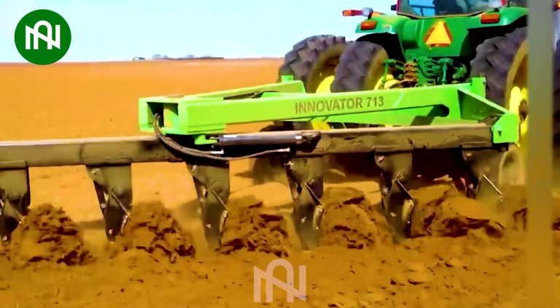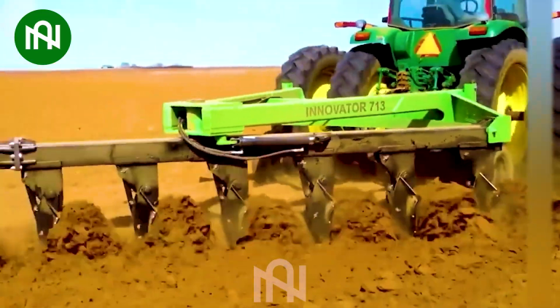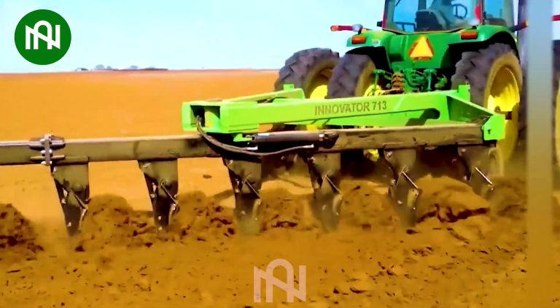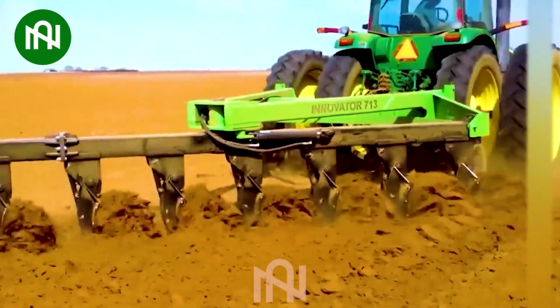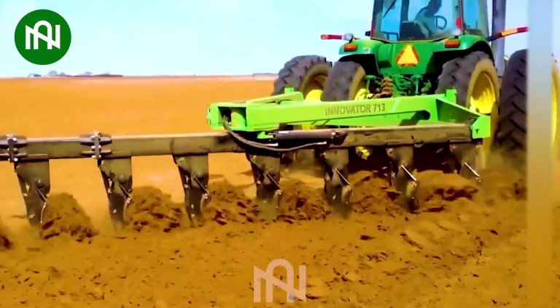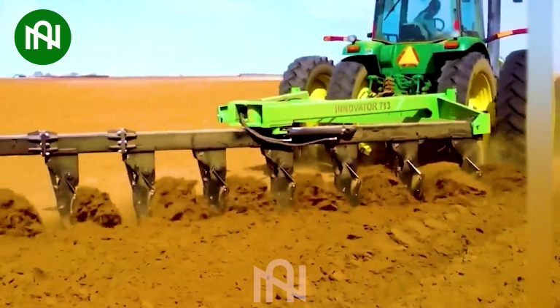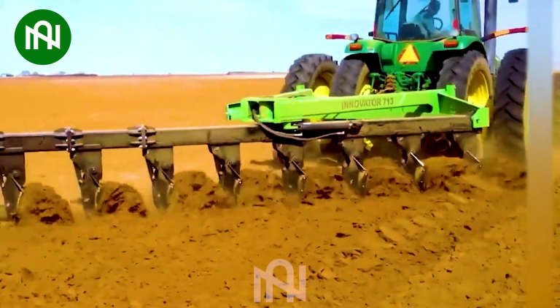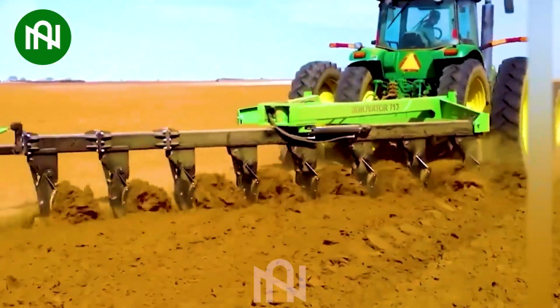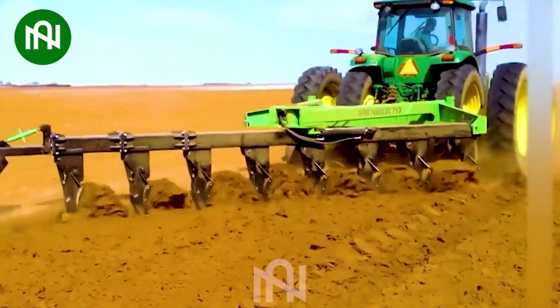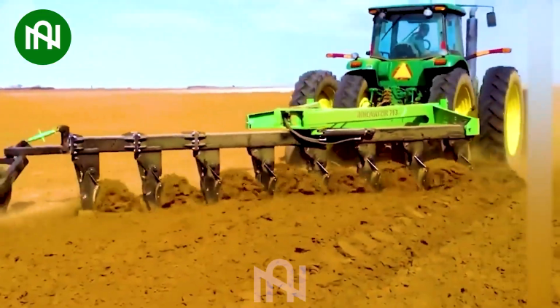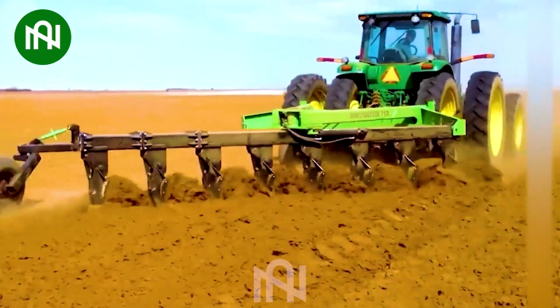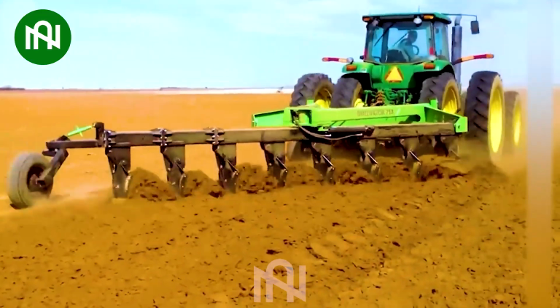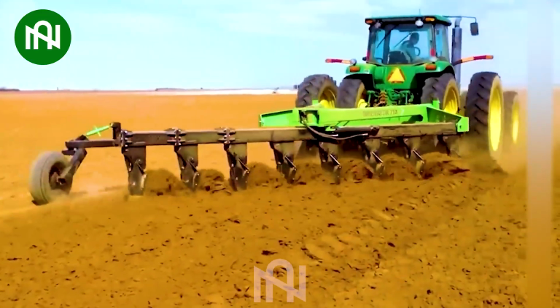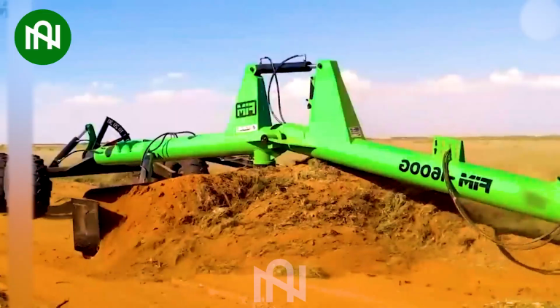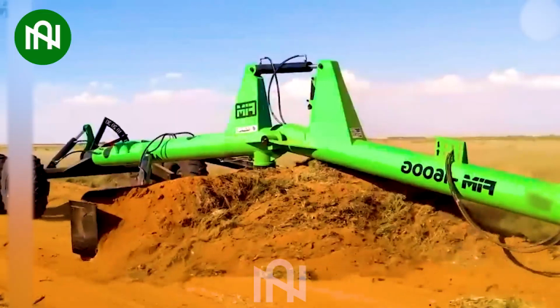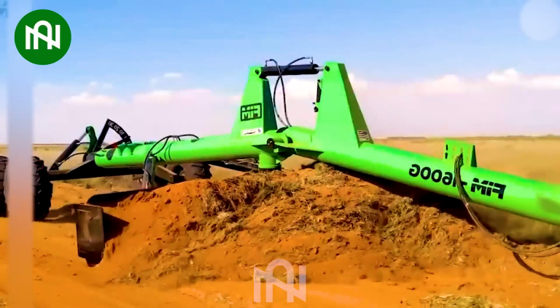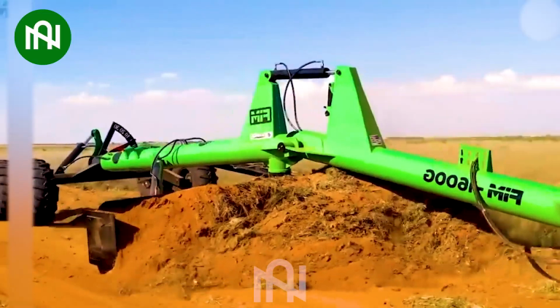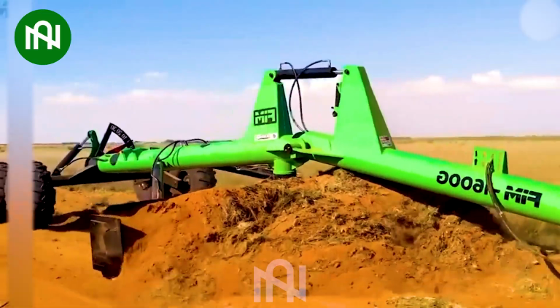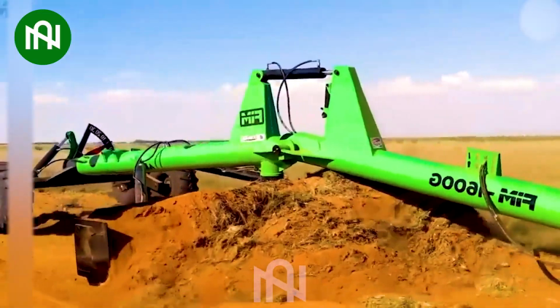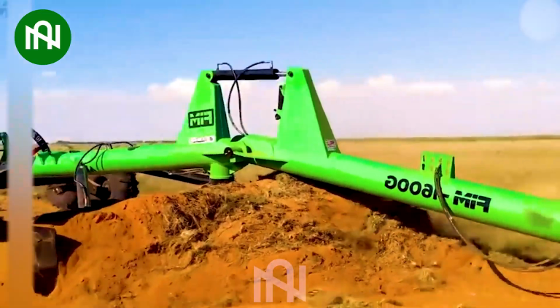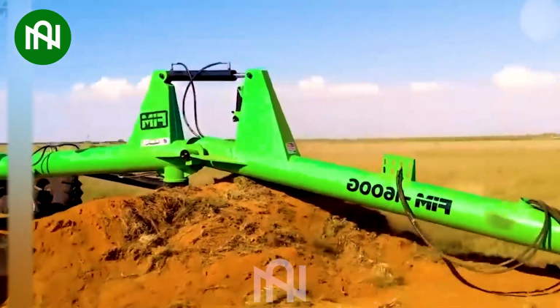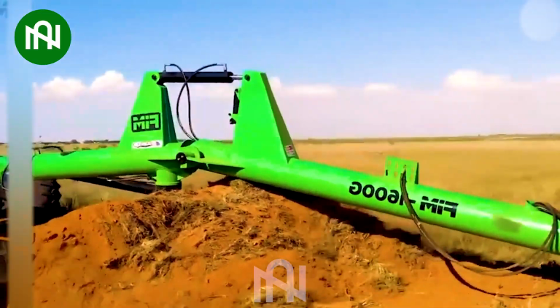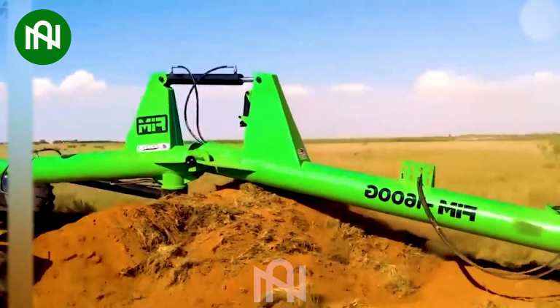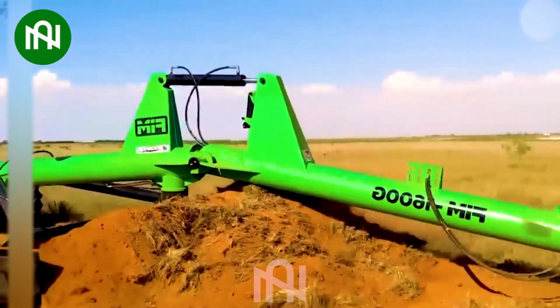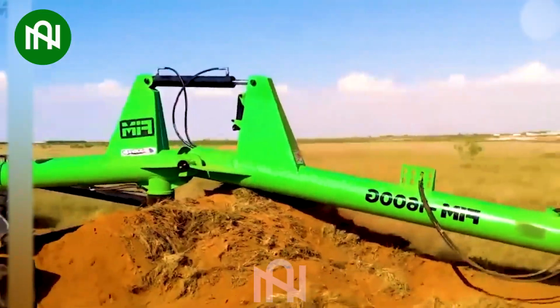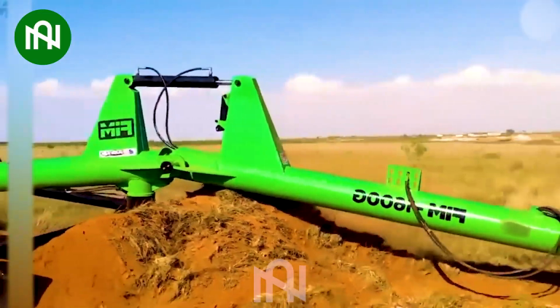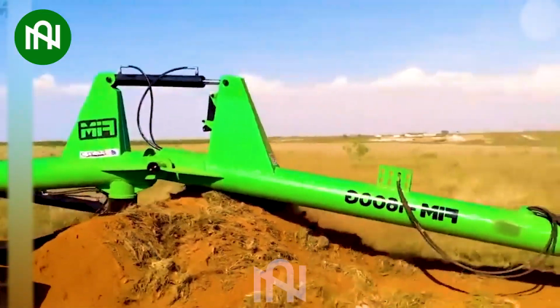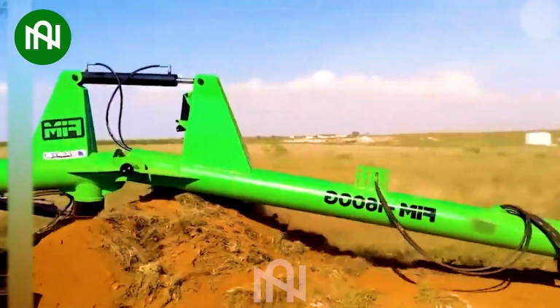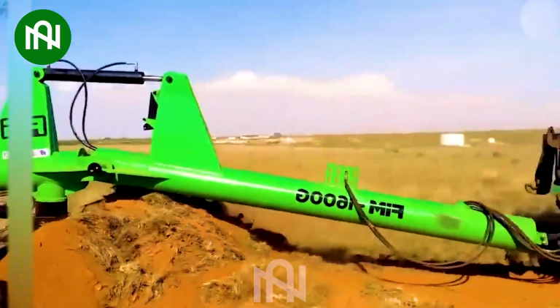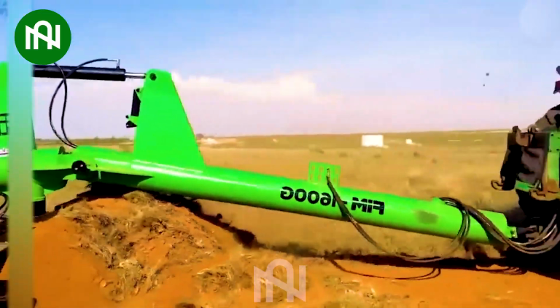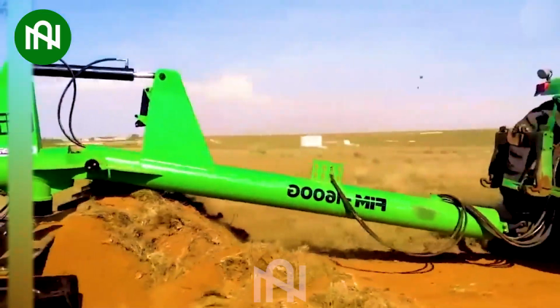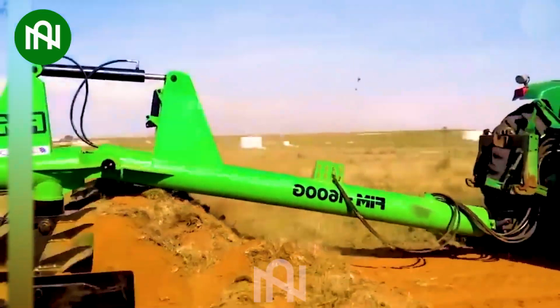Amazing! These ploughing and land levelling machines redefine the way we cultivate land!